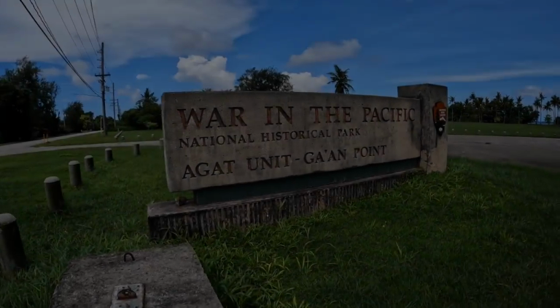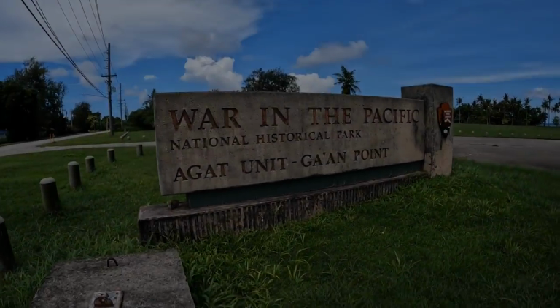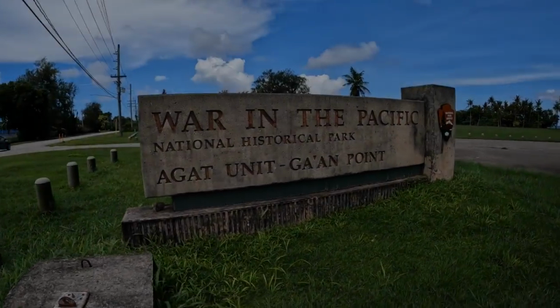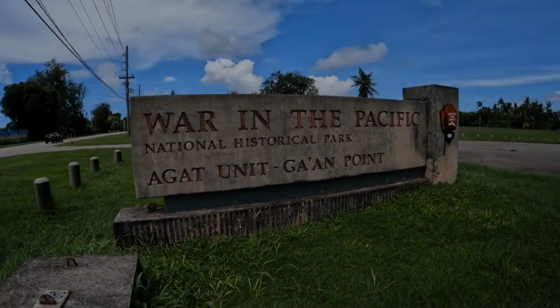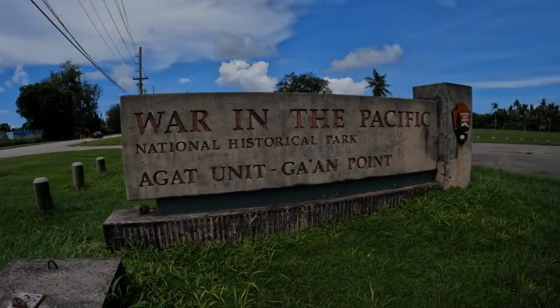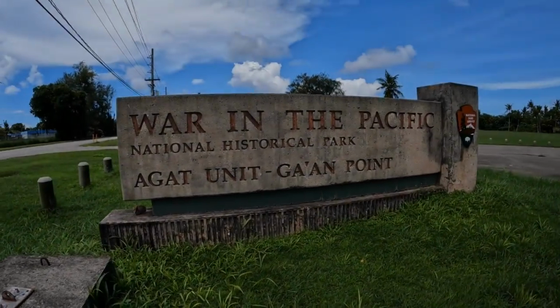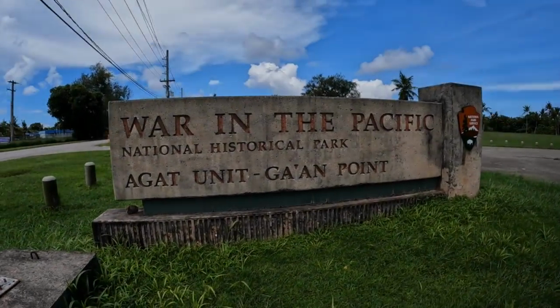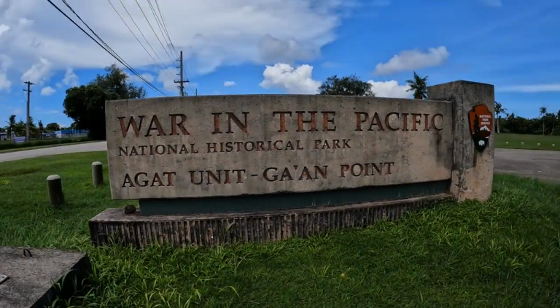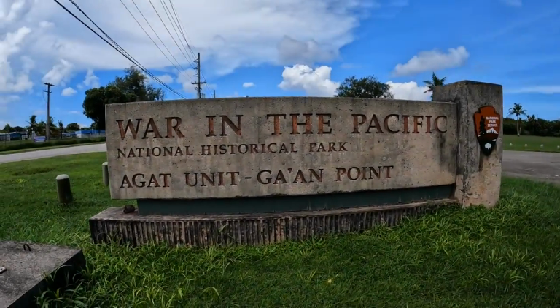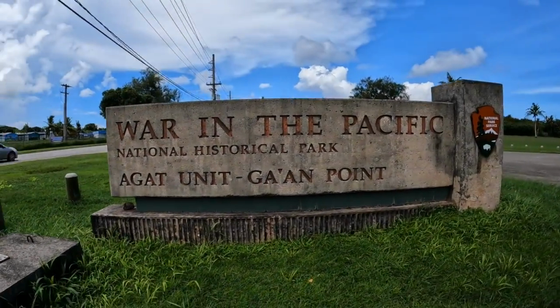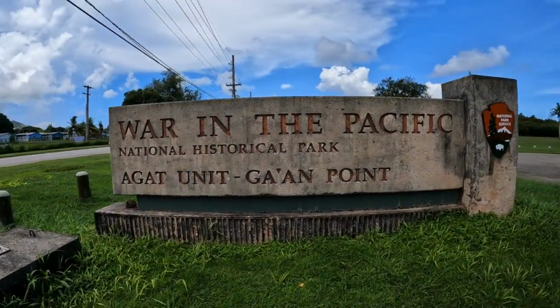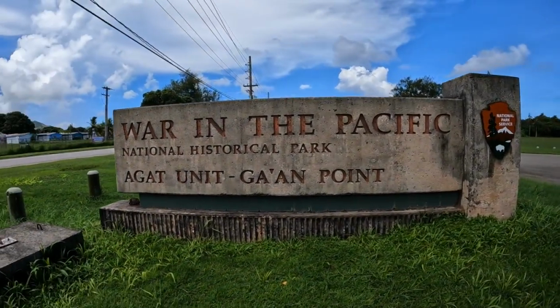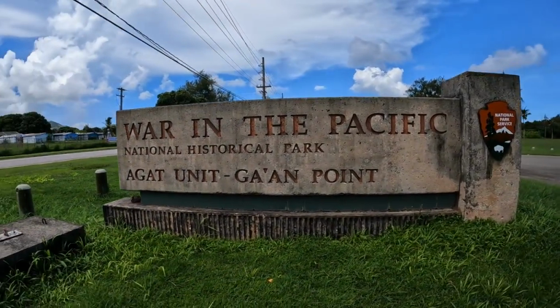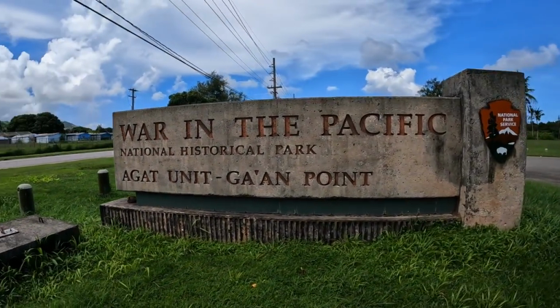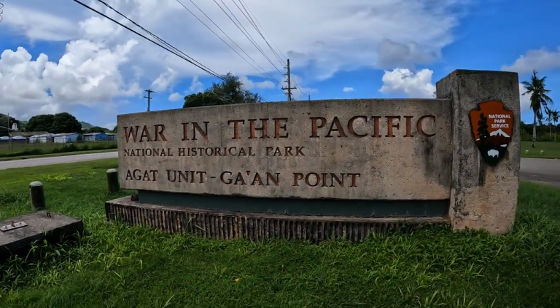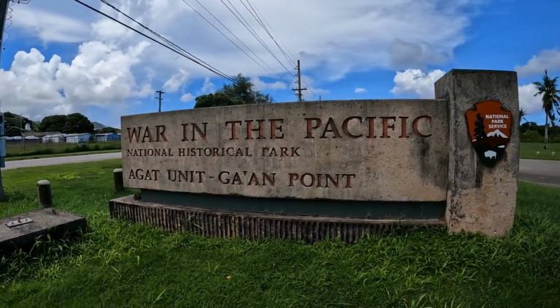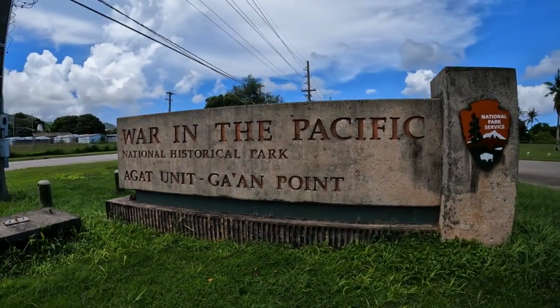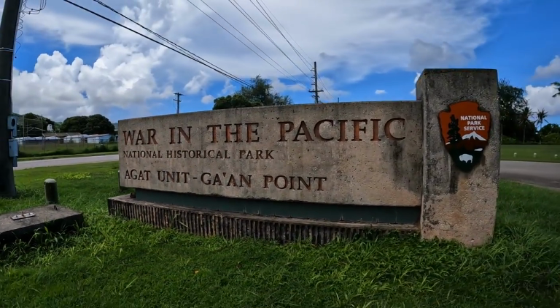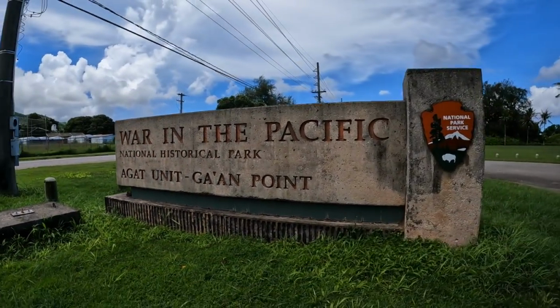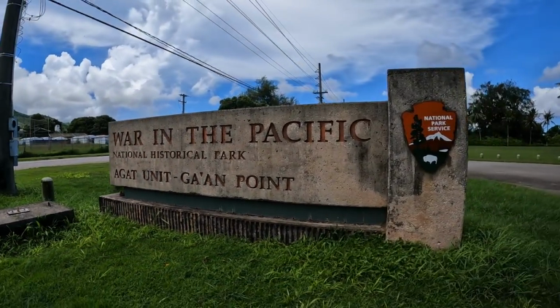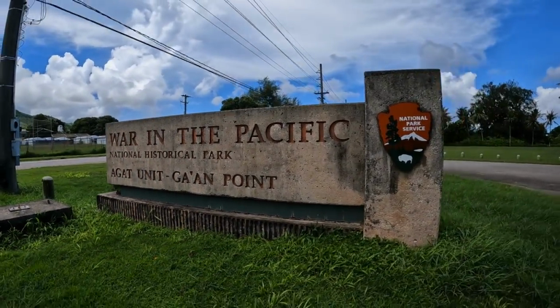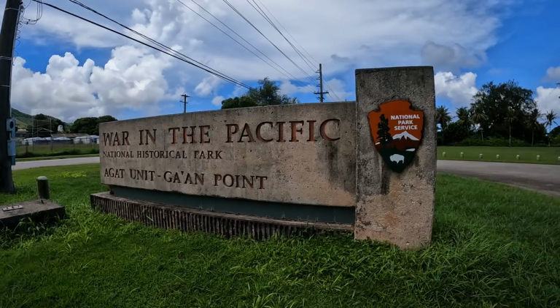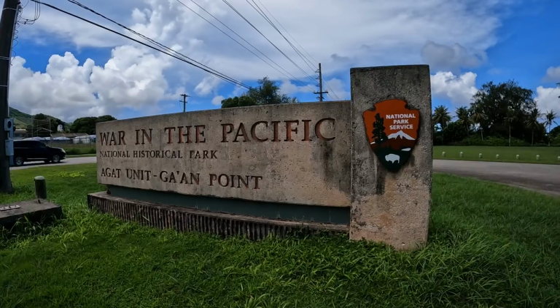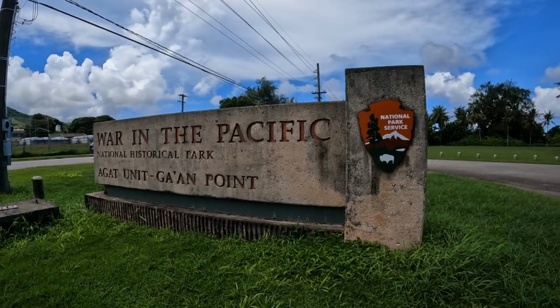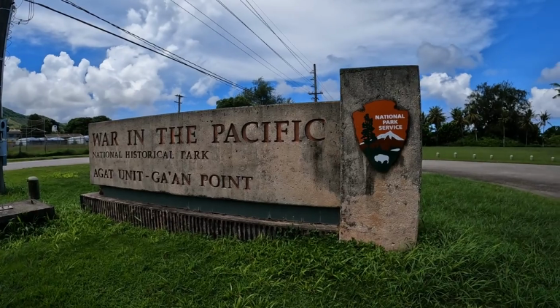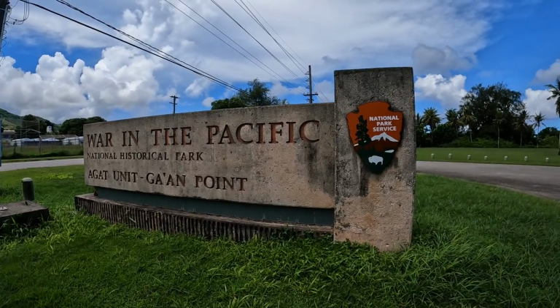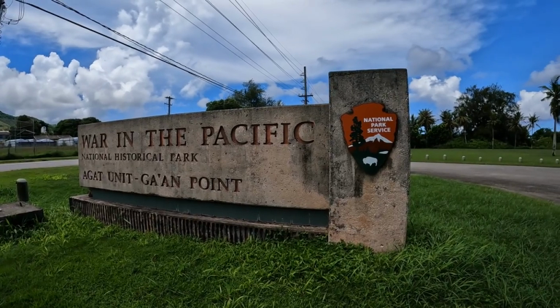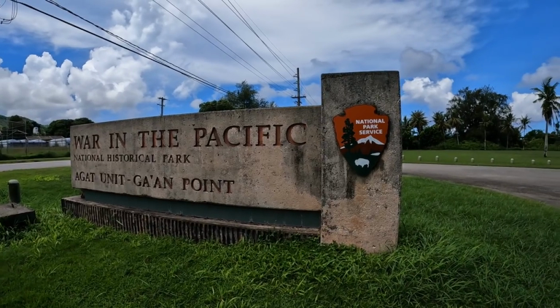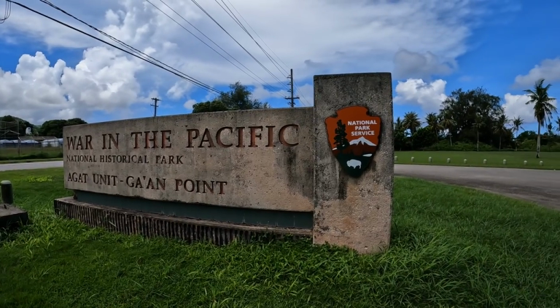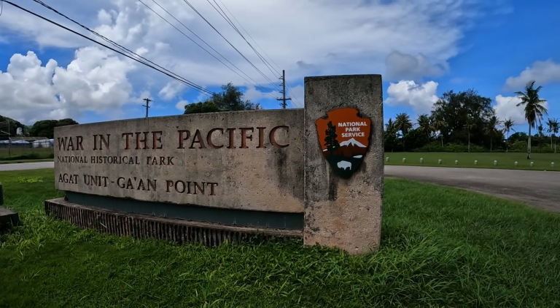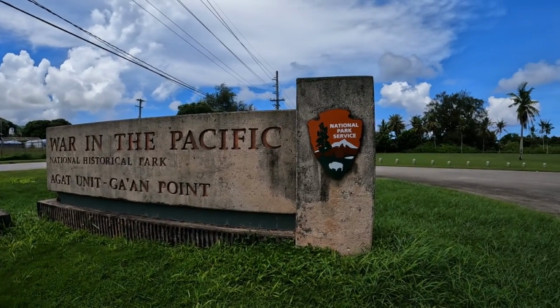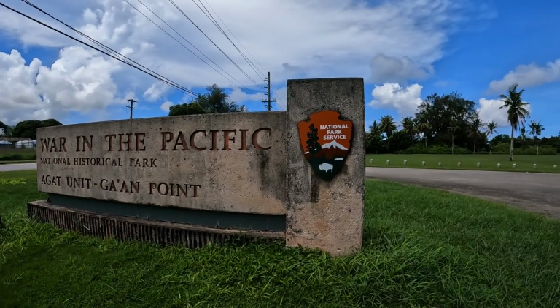This is Got On Point. It's part of the National Park Service War in the Pacific Memorial.